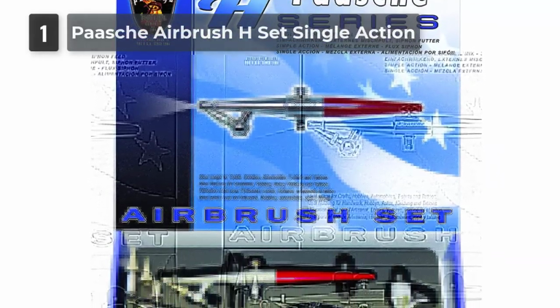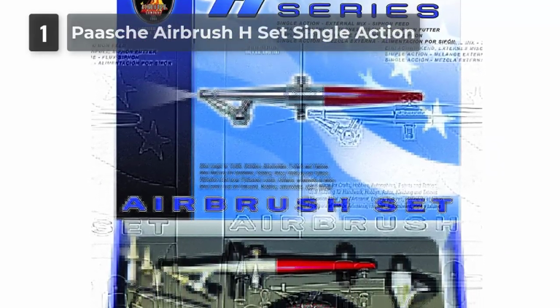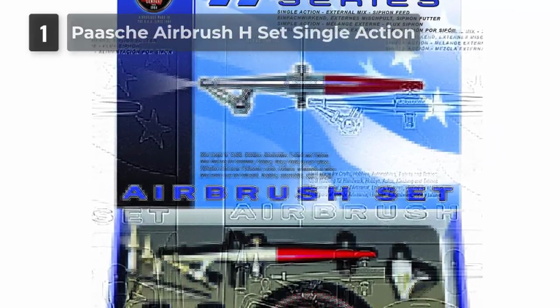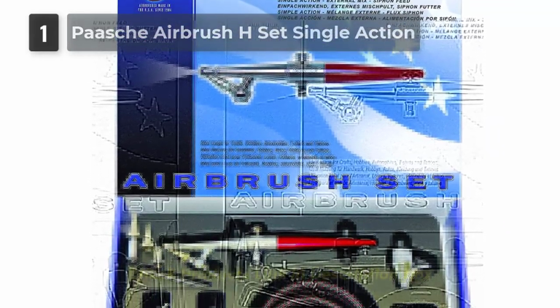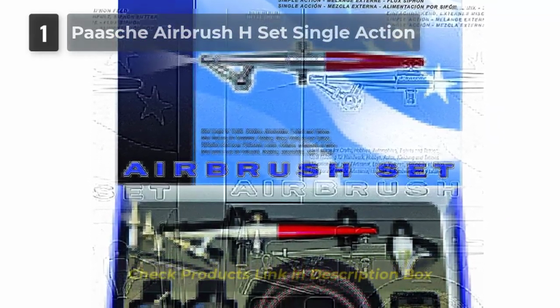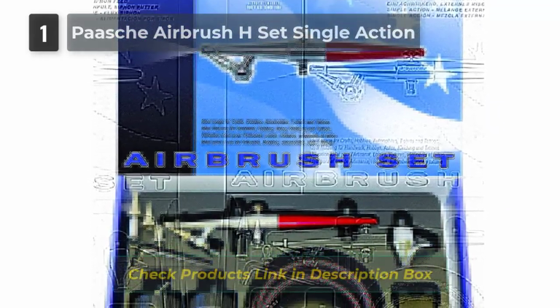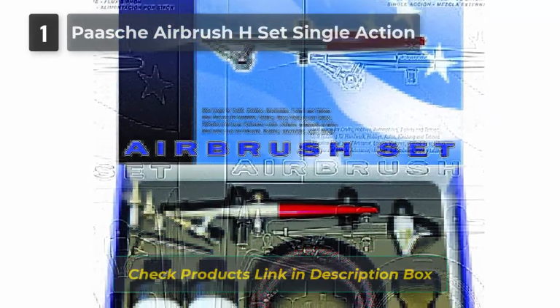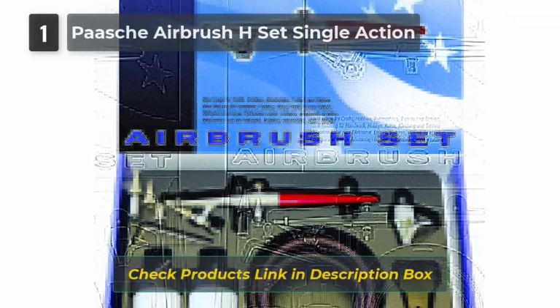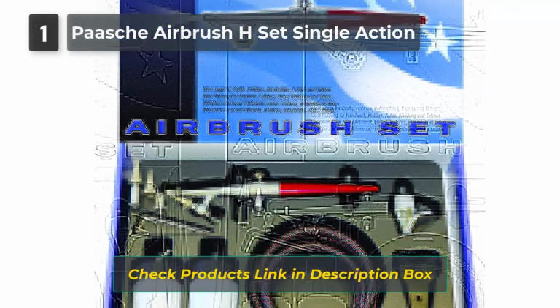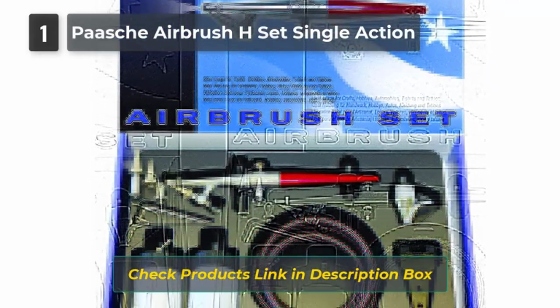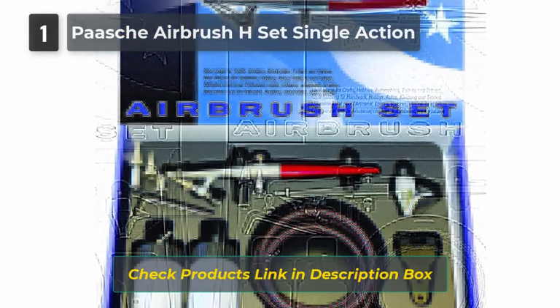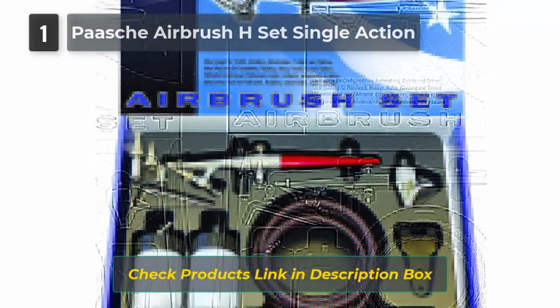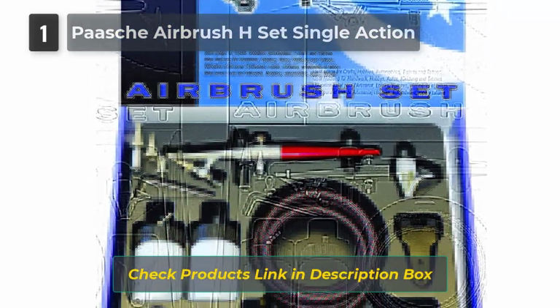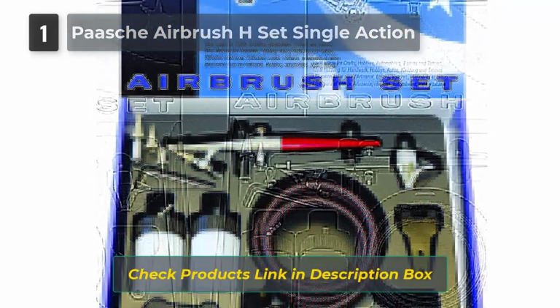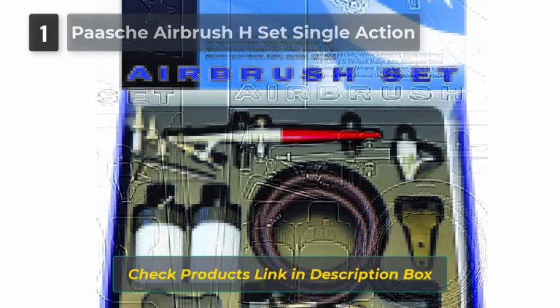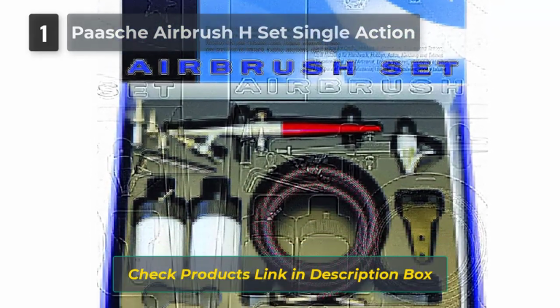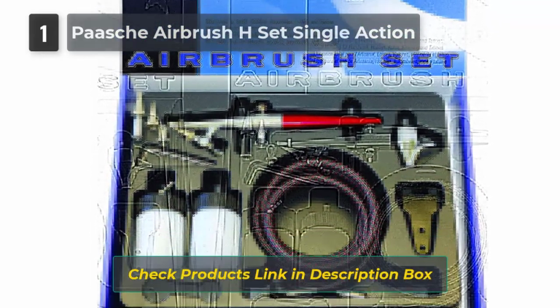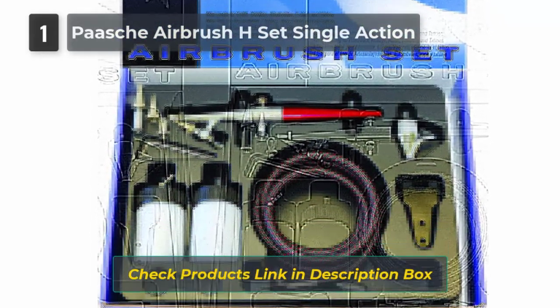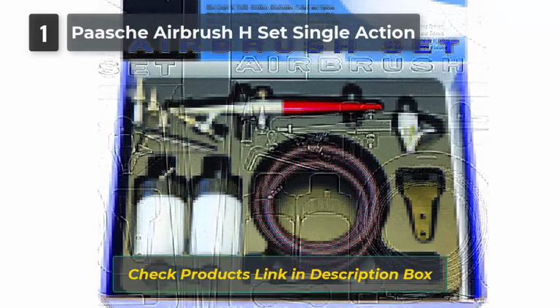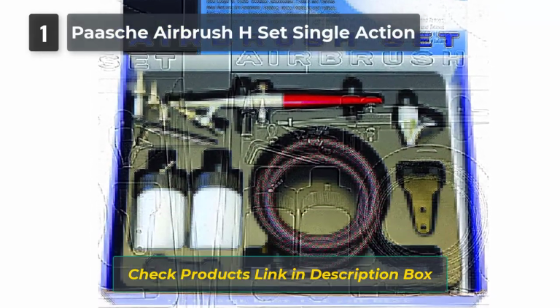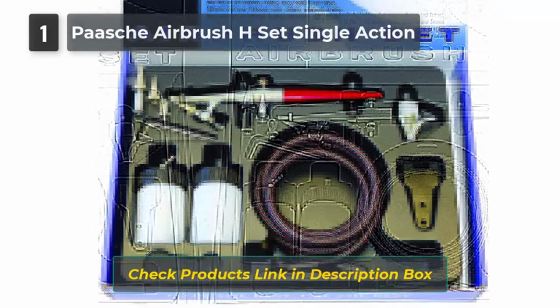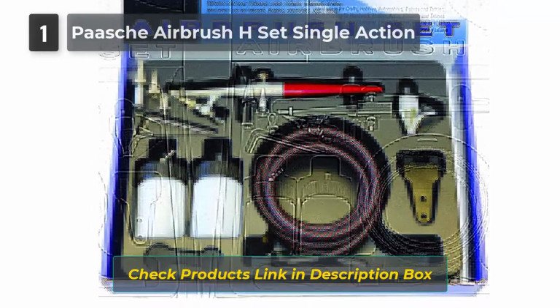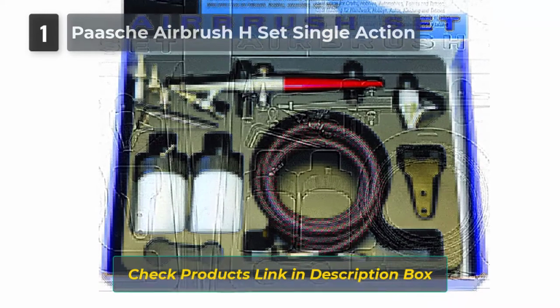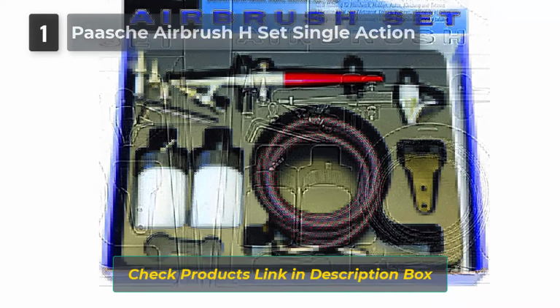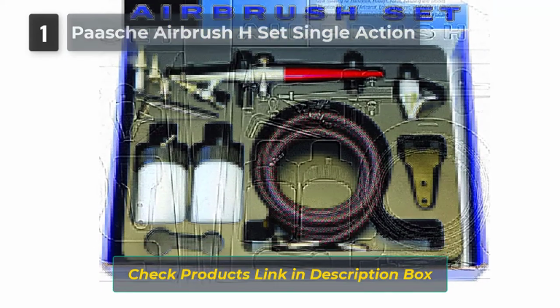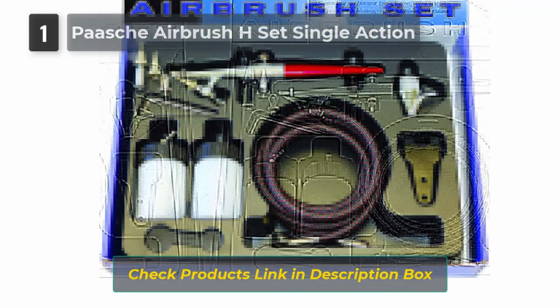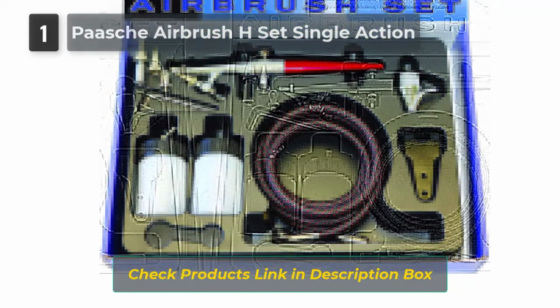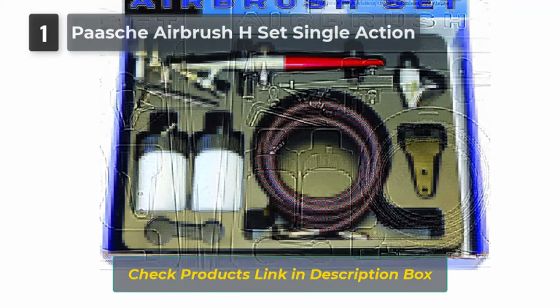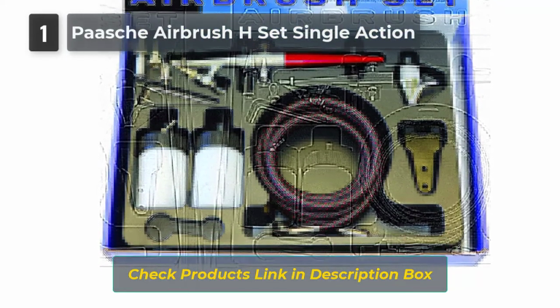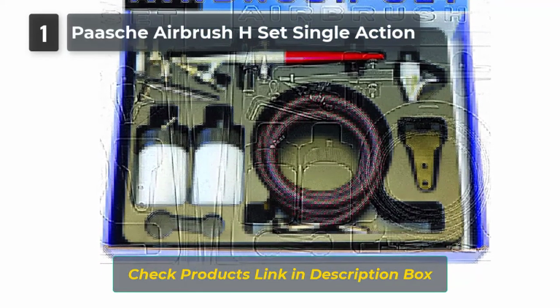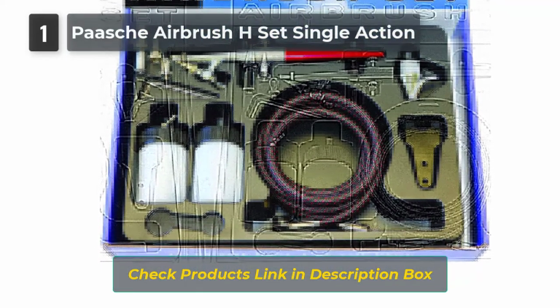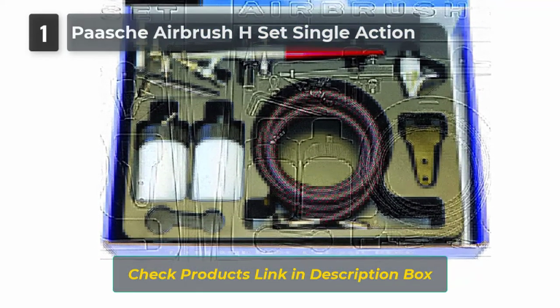It is suitable for not only cake decorating but also tattoos, tanning, ceramics, taxidermy, and more.